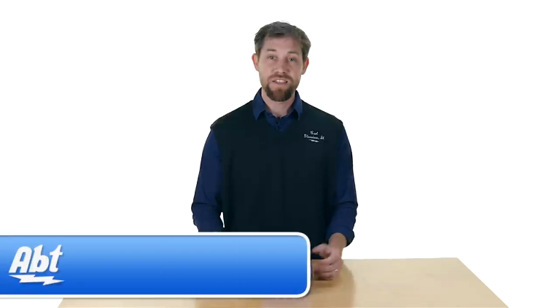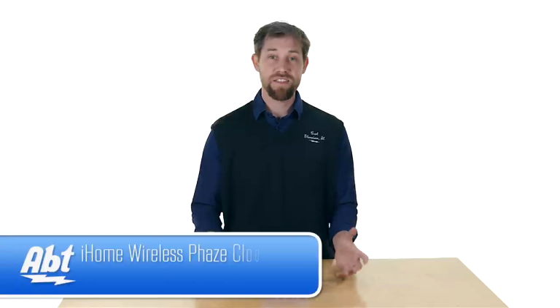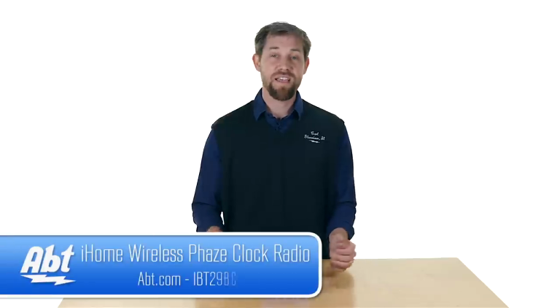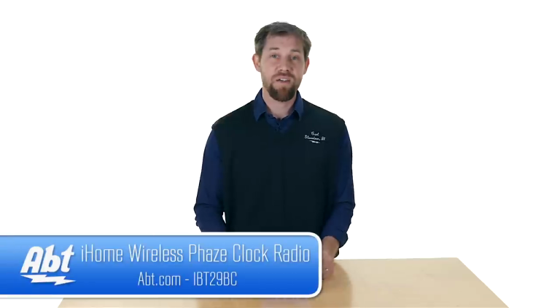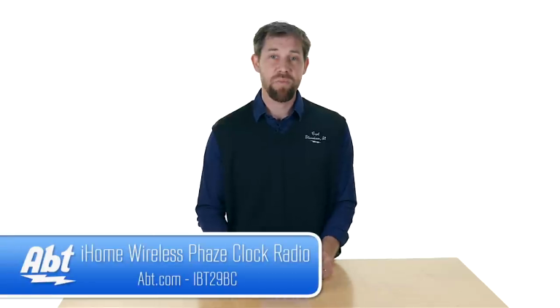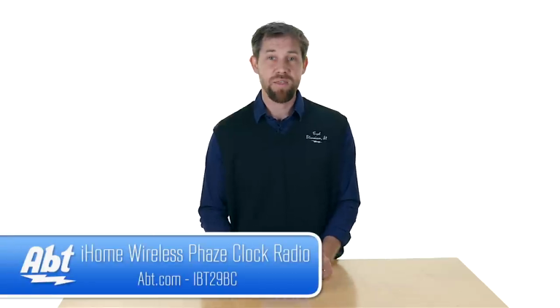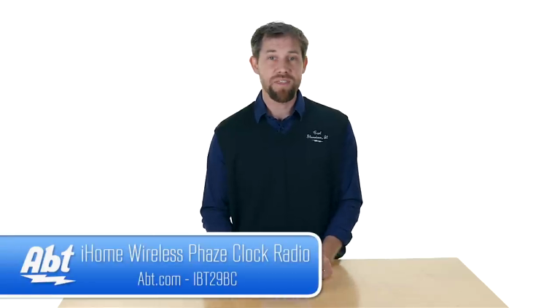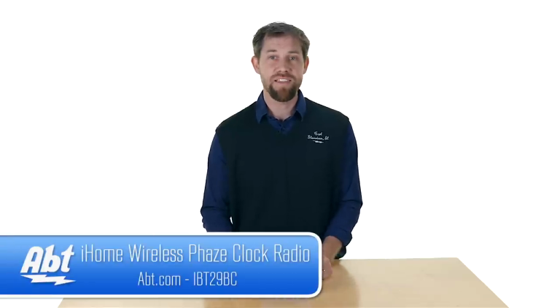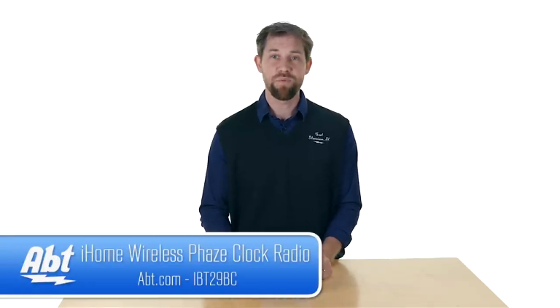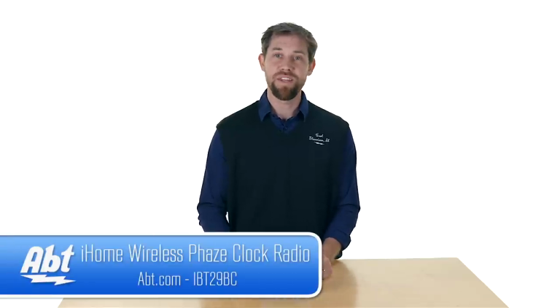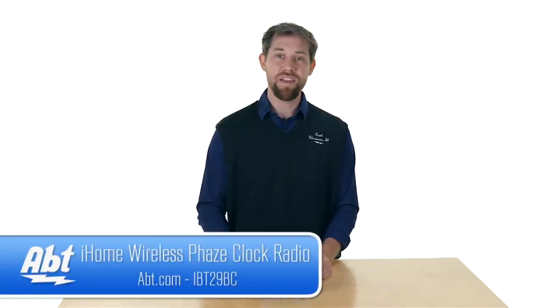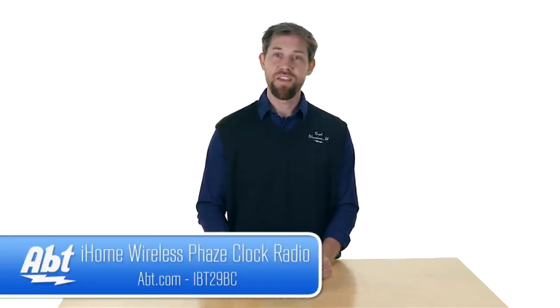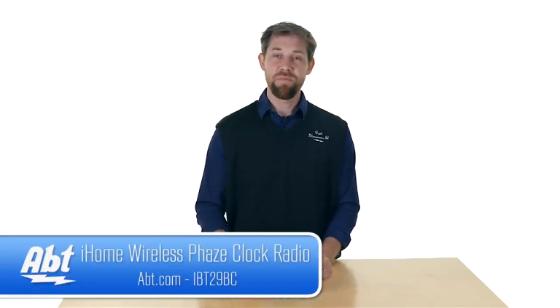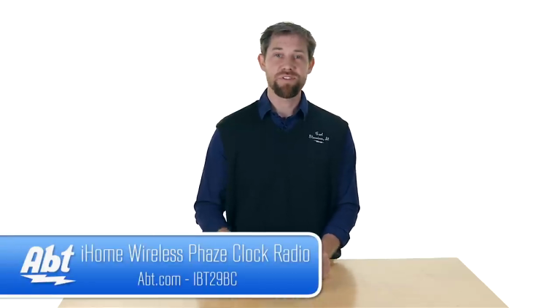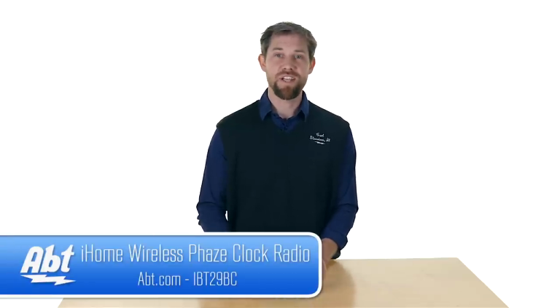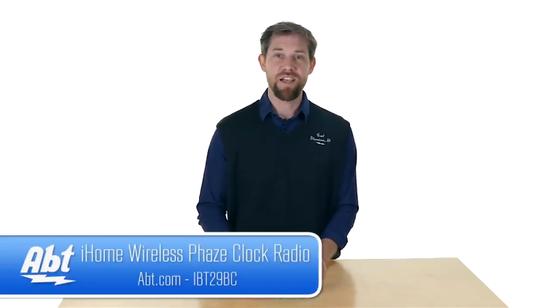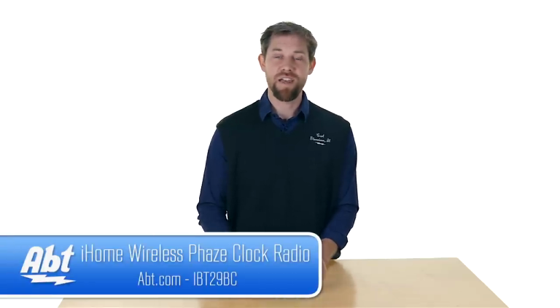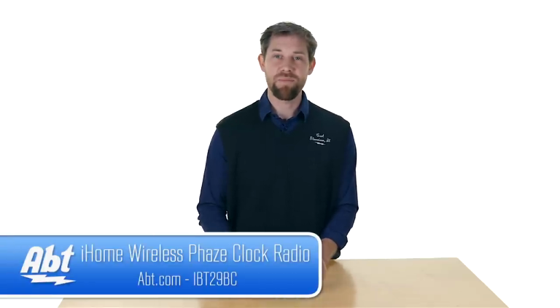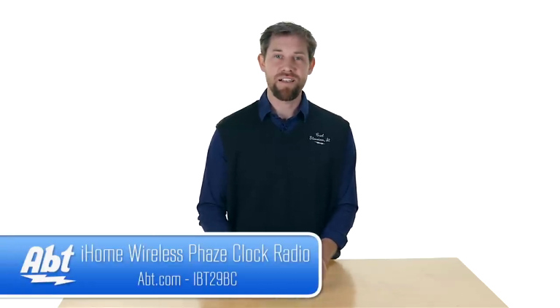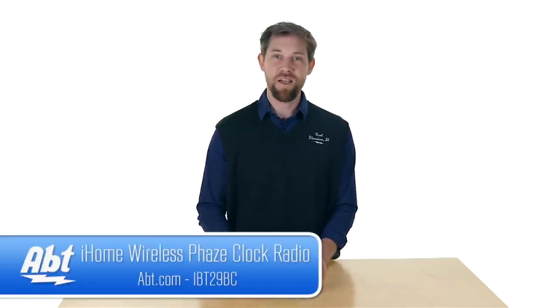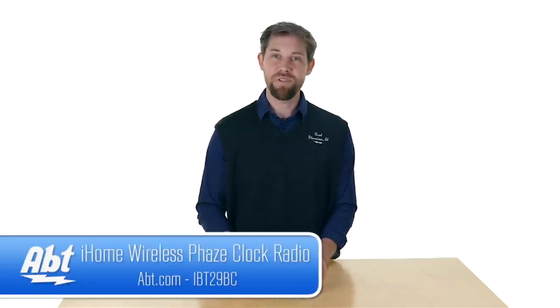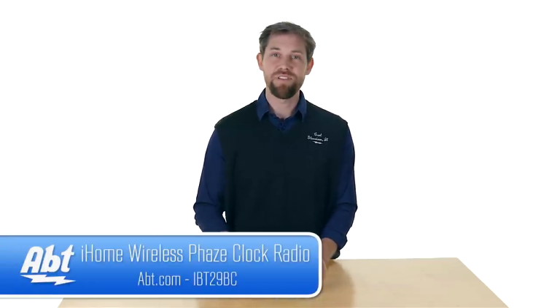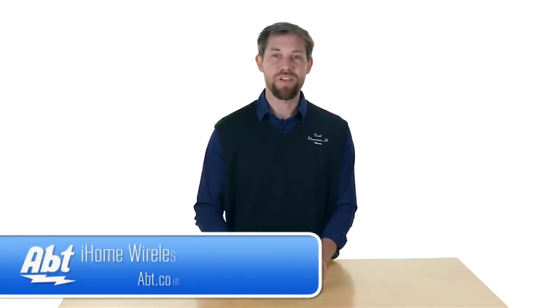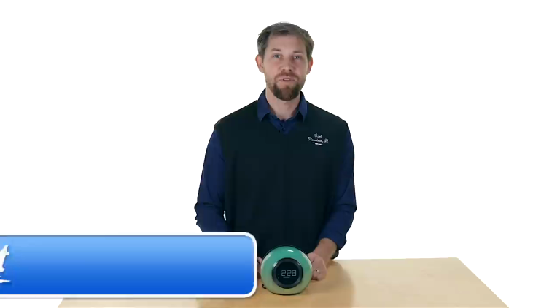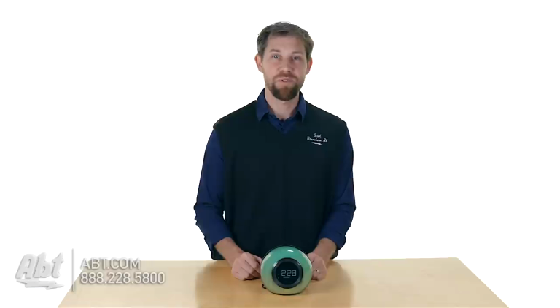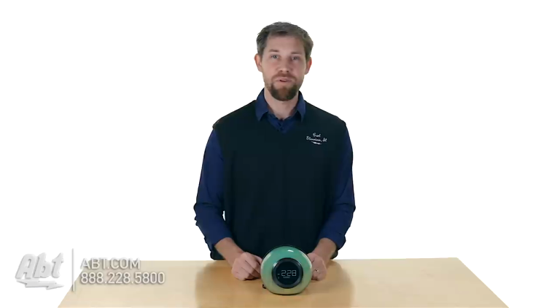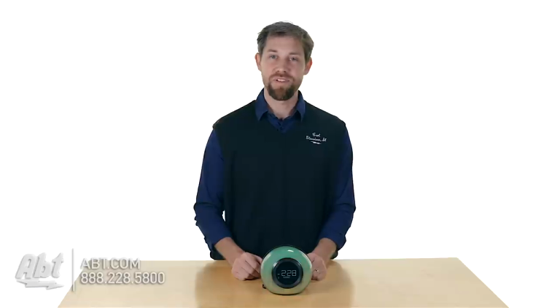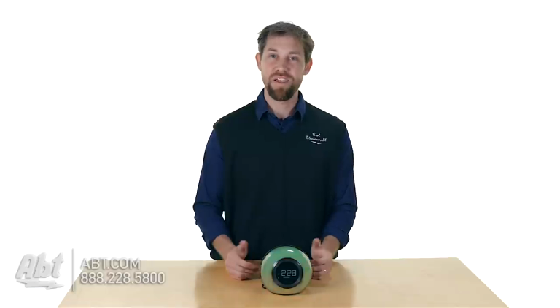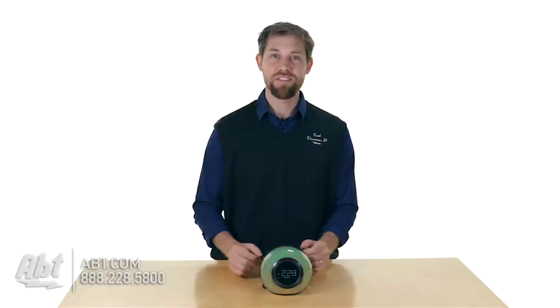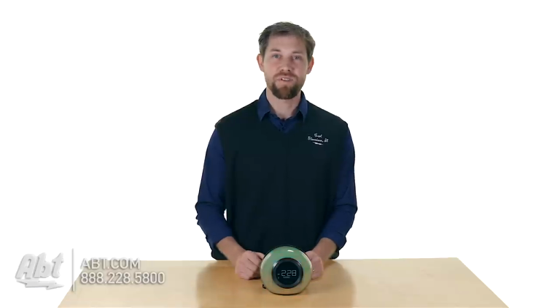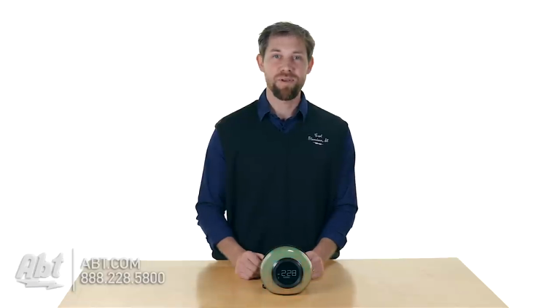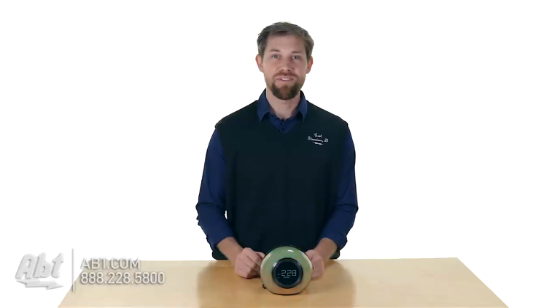So that's the iHome iBT29. Make sure you check it out at apt.com, please leave your comments below, and like and subscribe on YouTube.